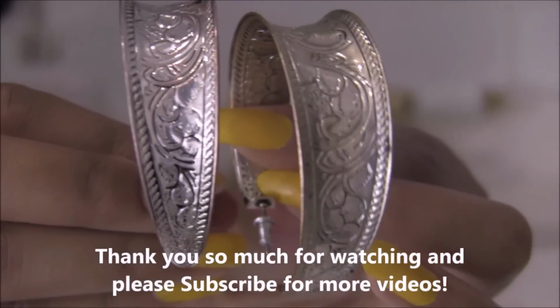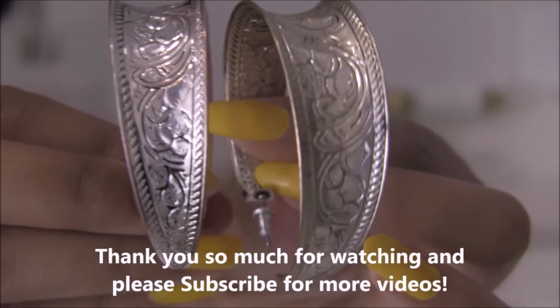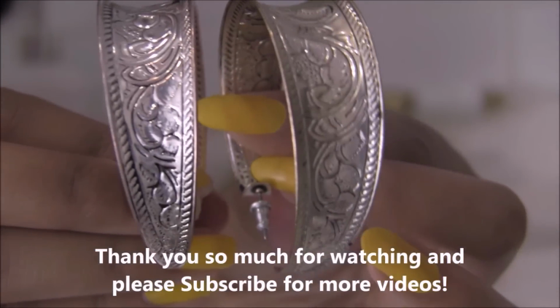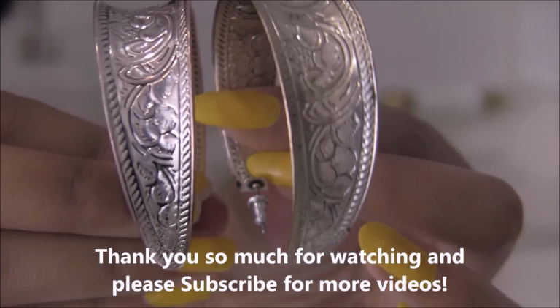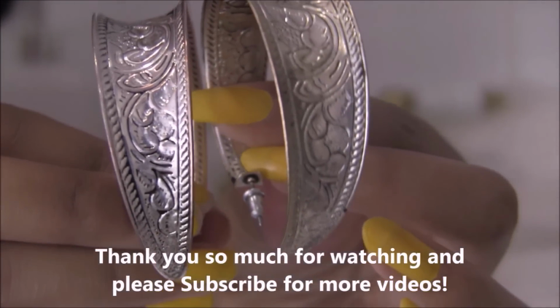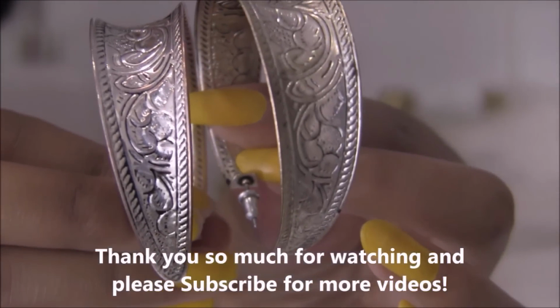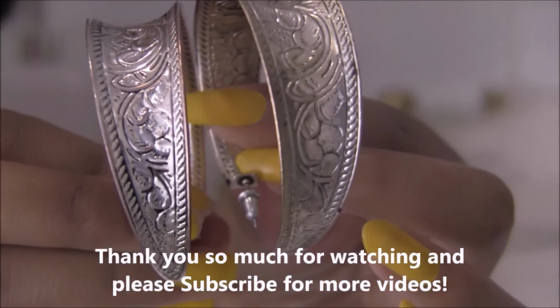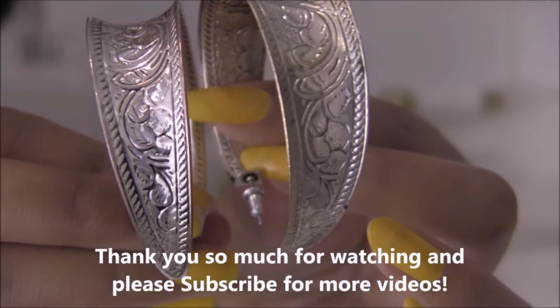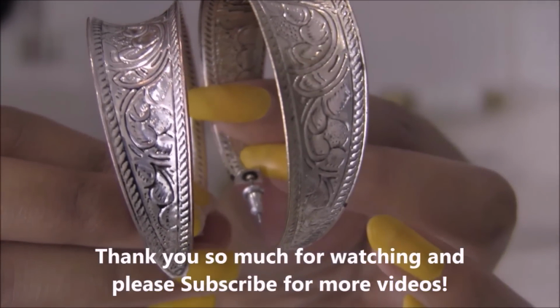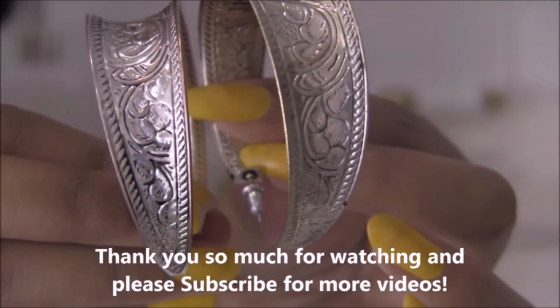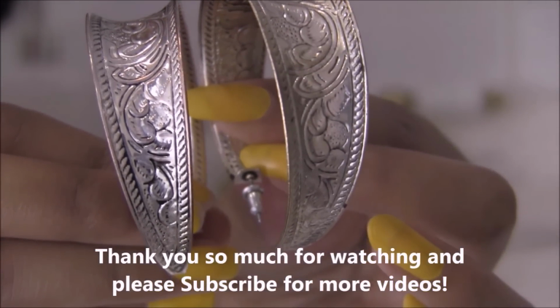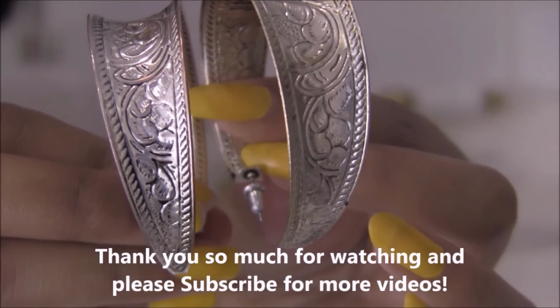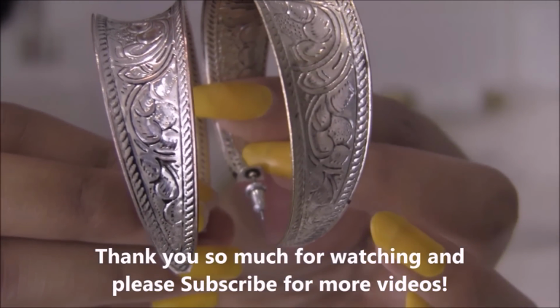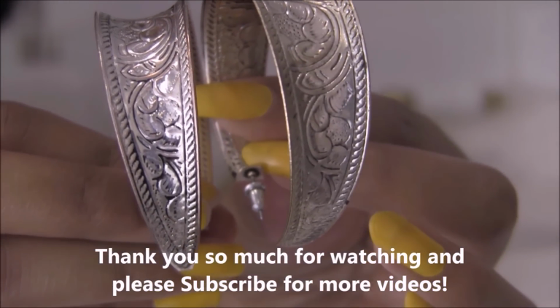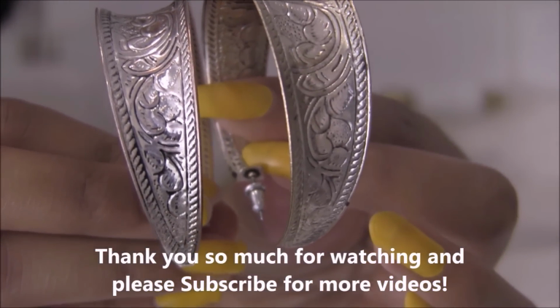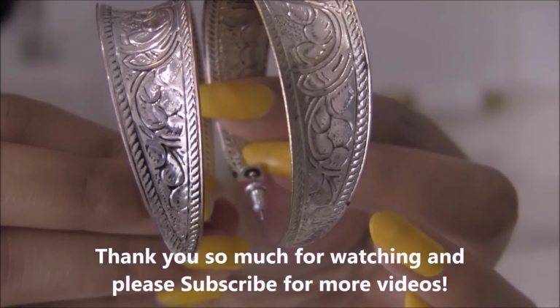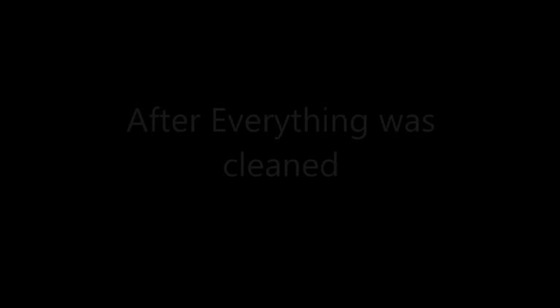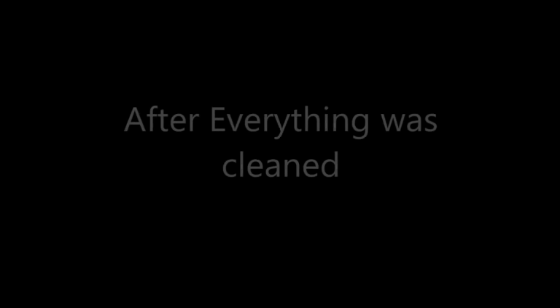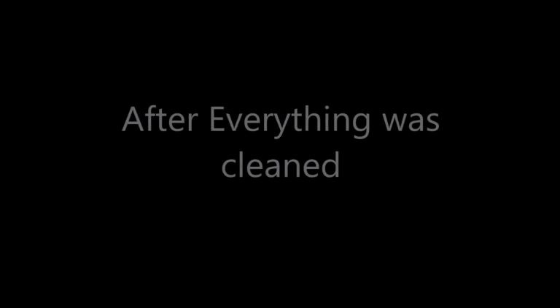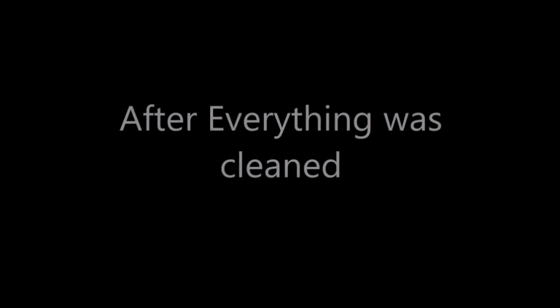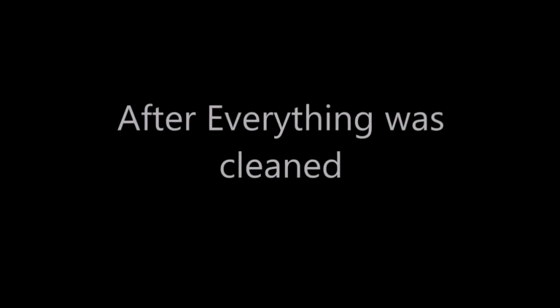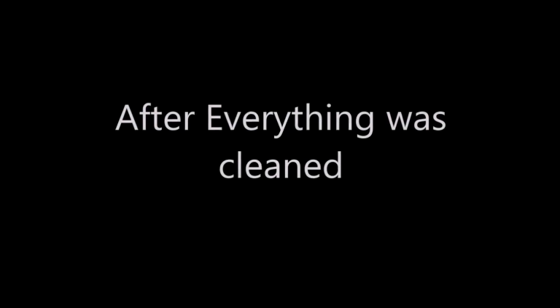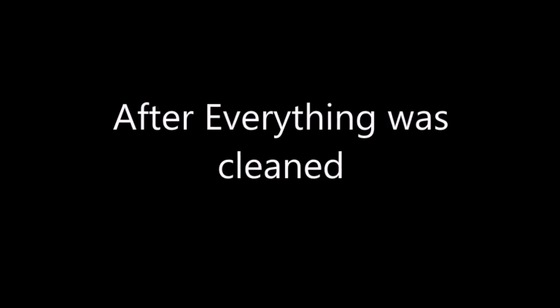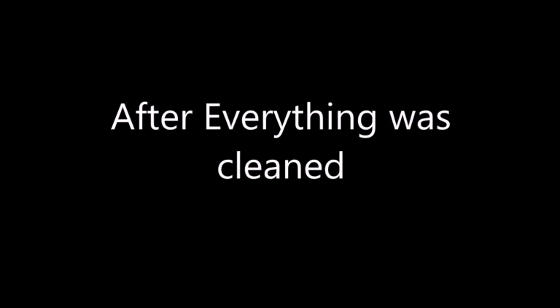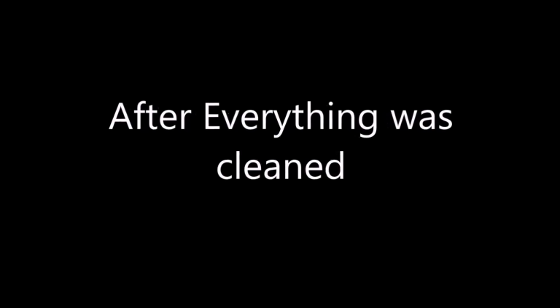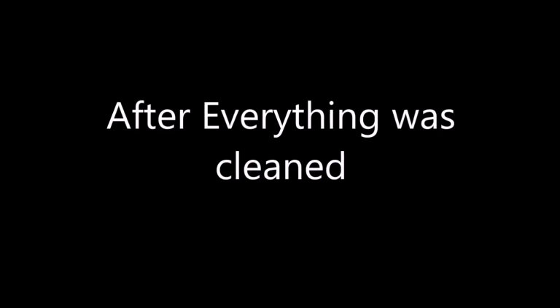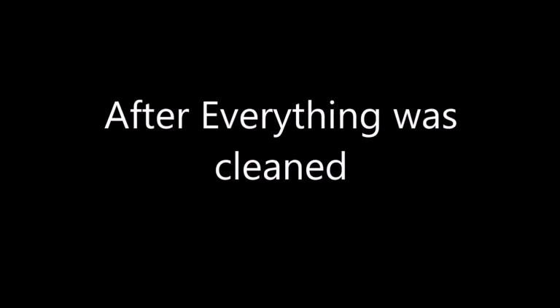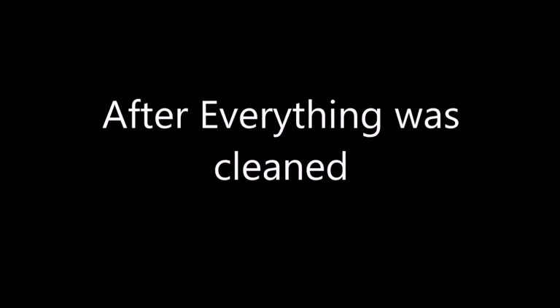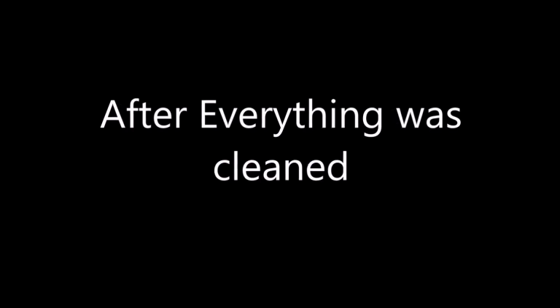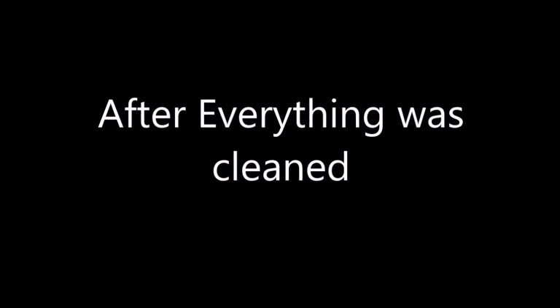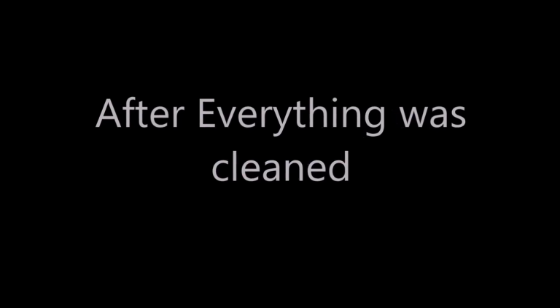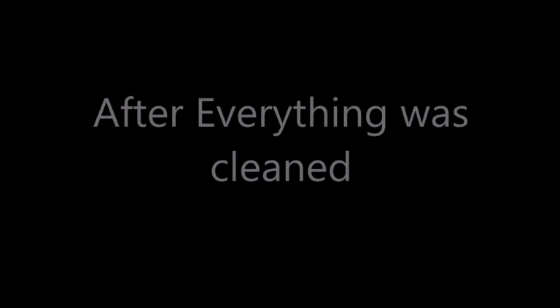Thank you so much for watching, and please don't forget to subscribe for more videos. Bye!